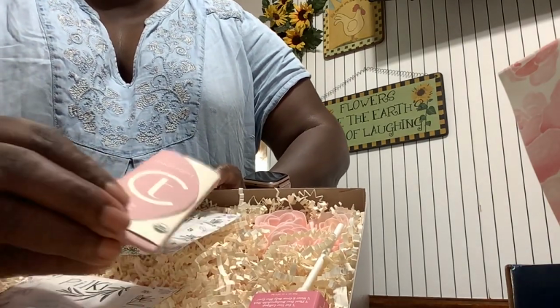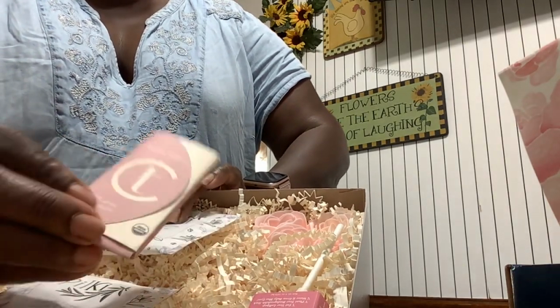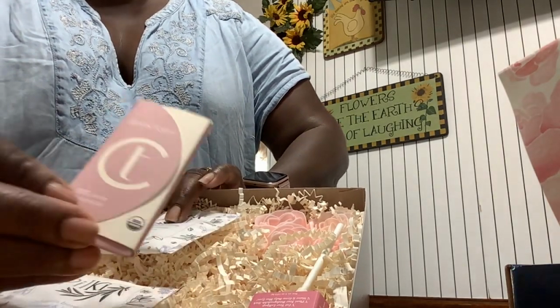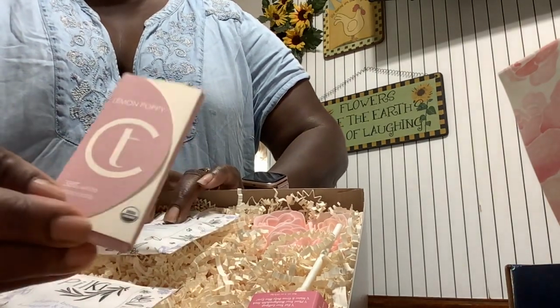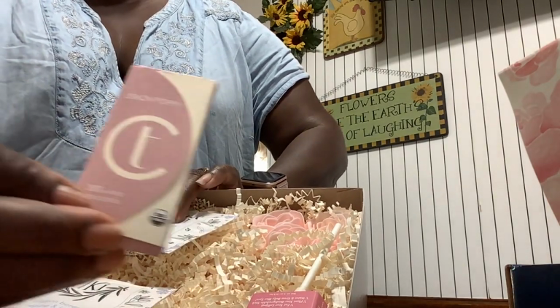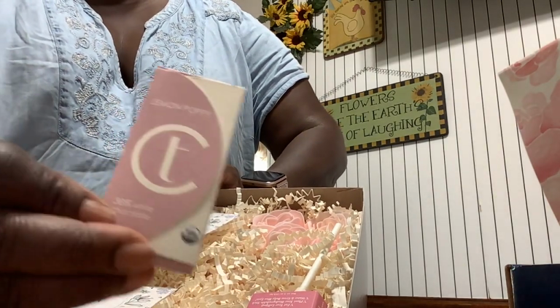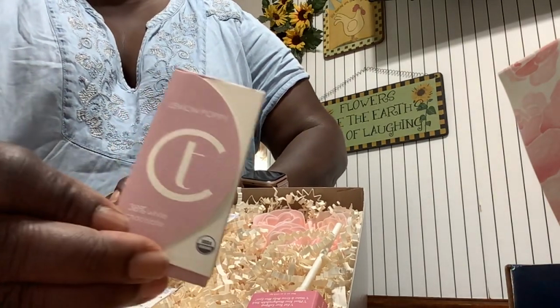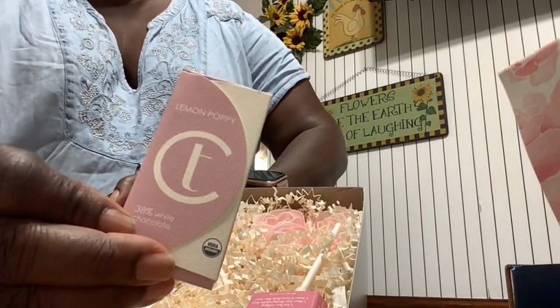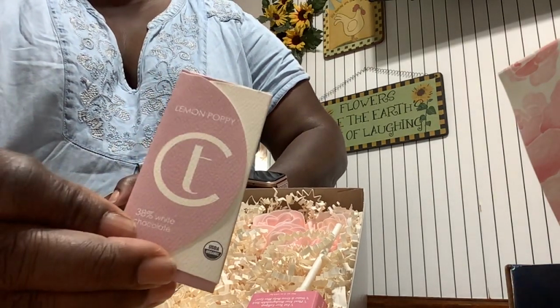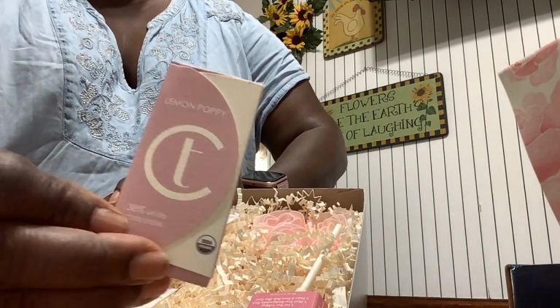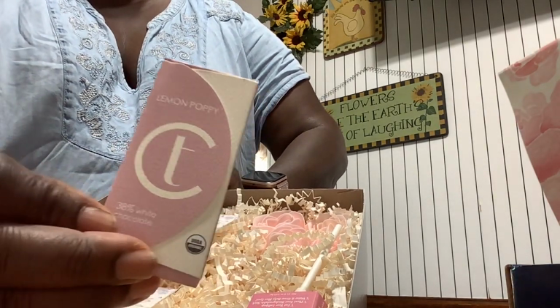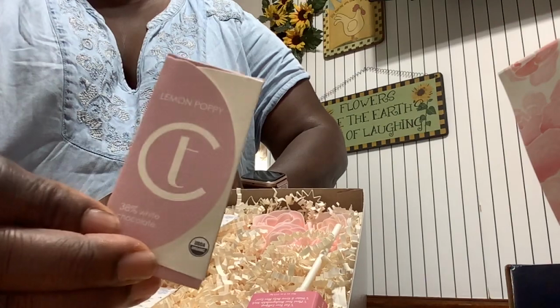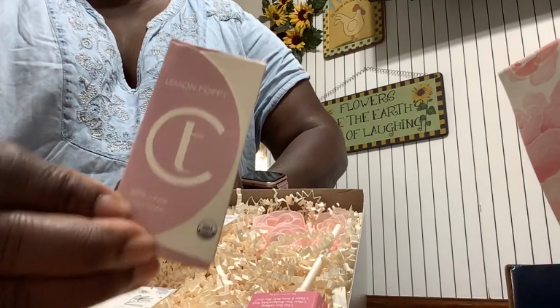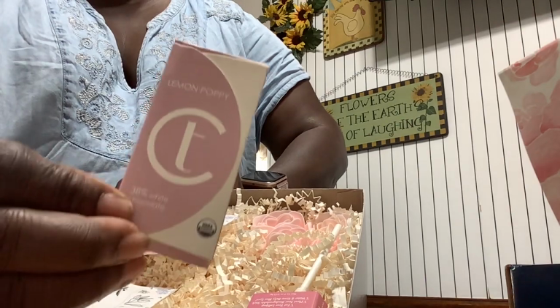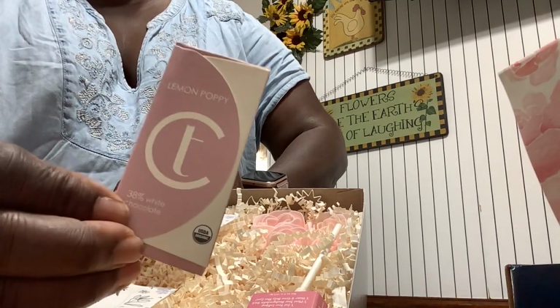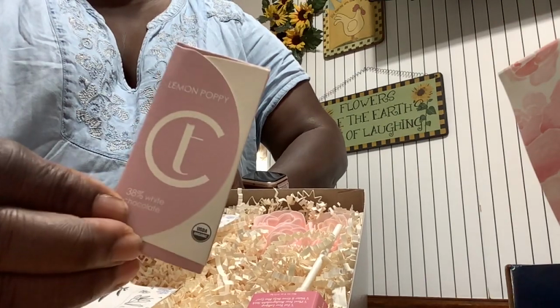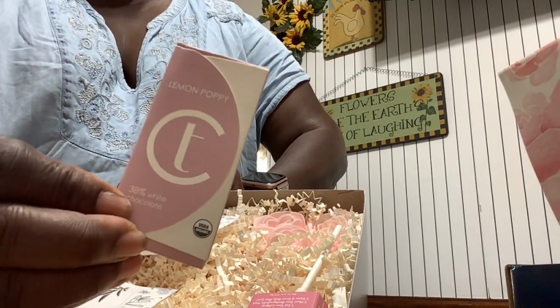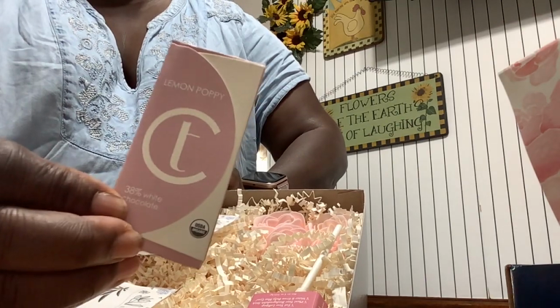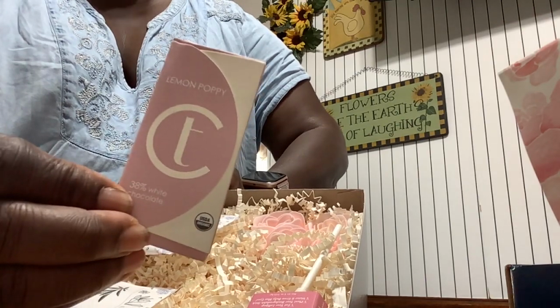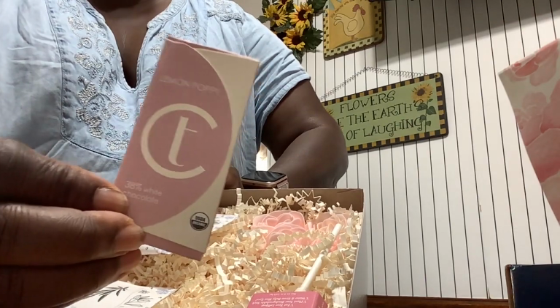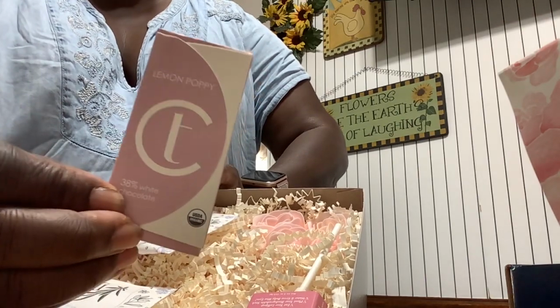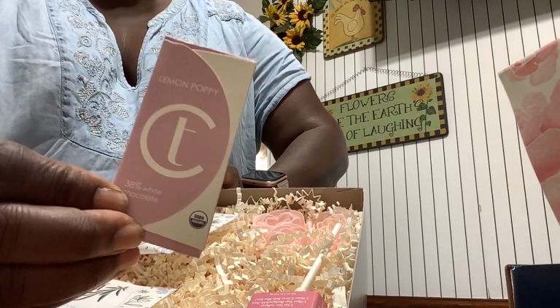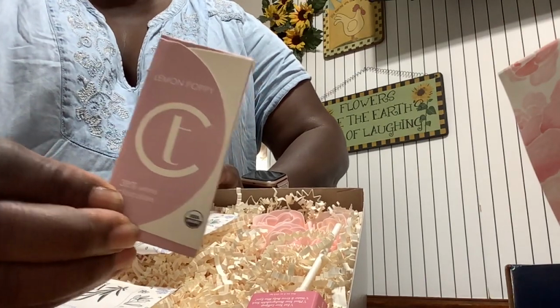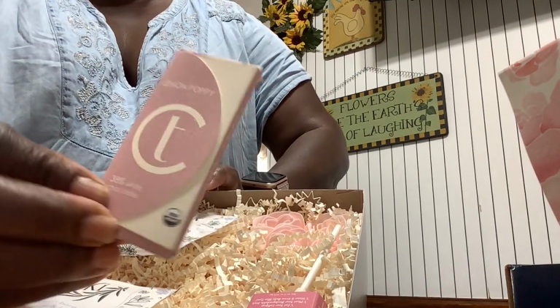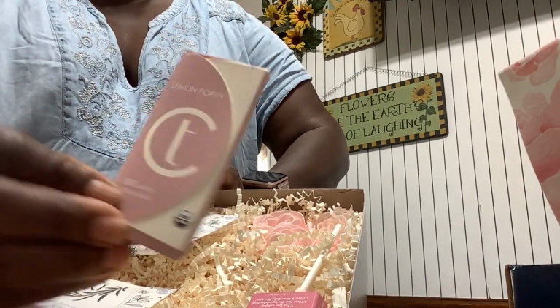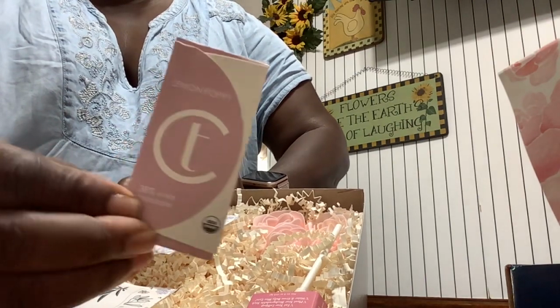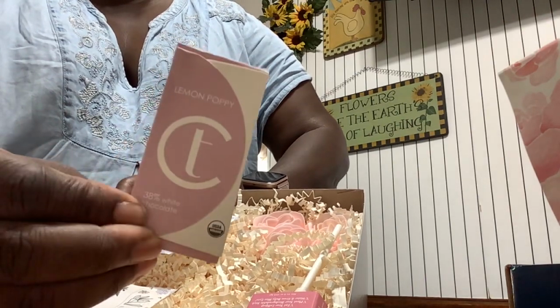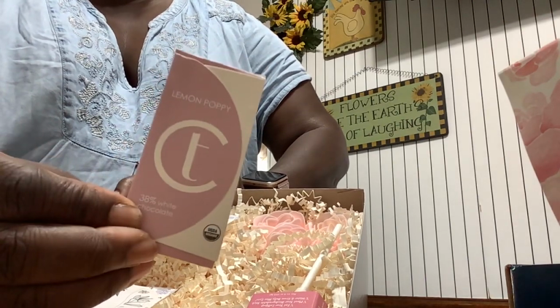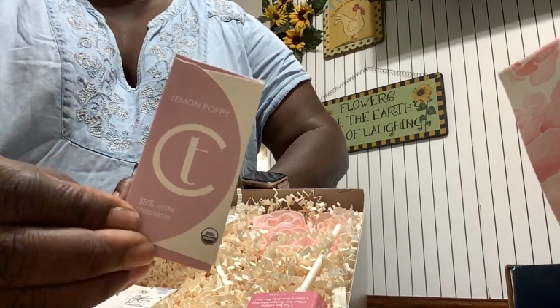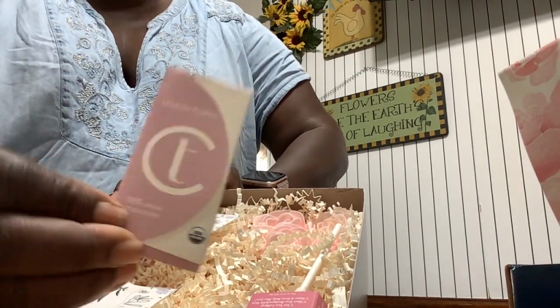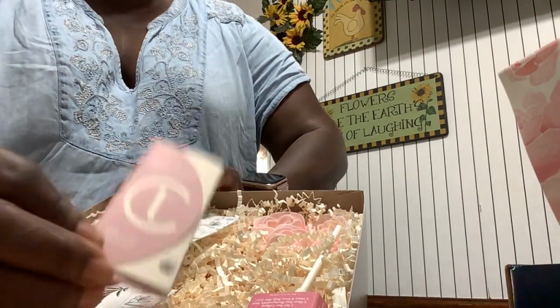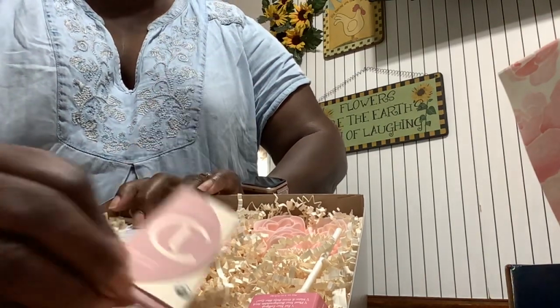The lemon poppy chocolate — that's cute. I like the packaging.